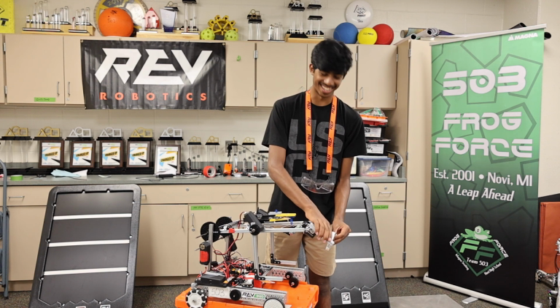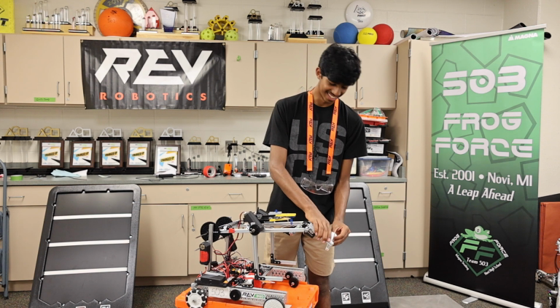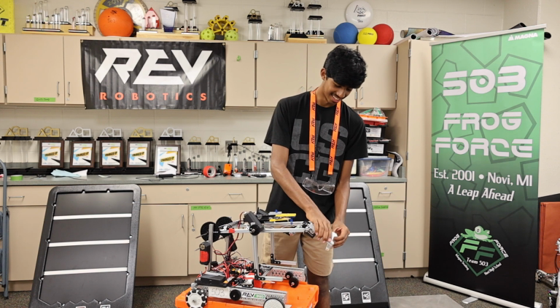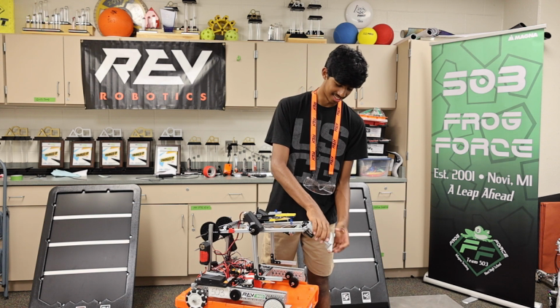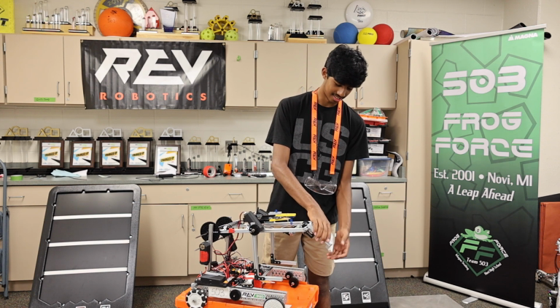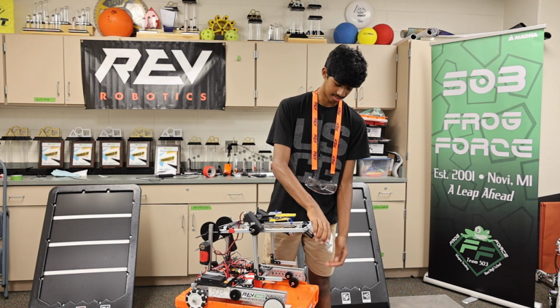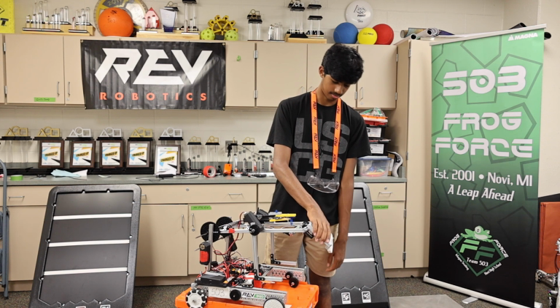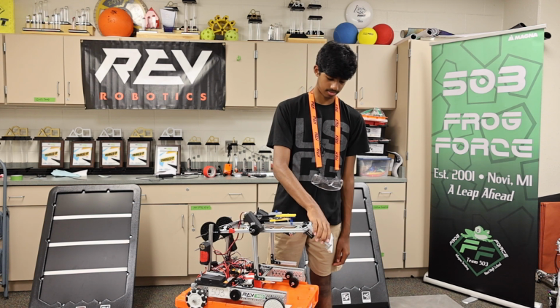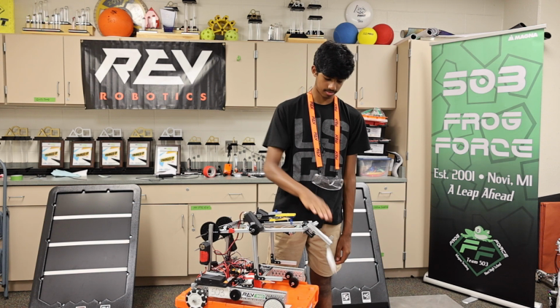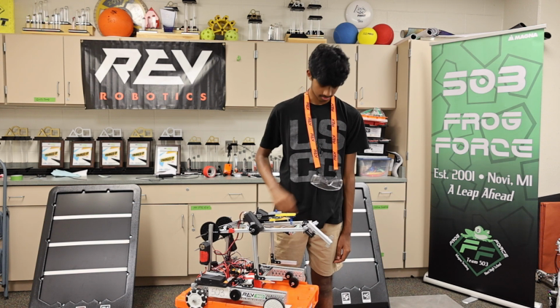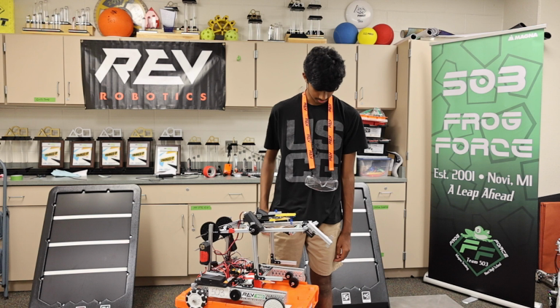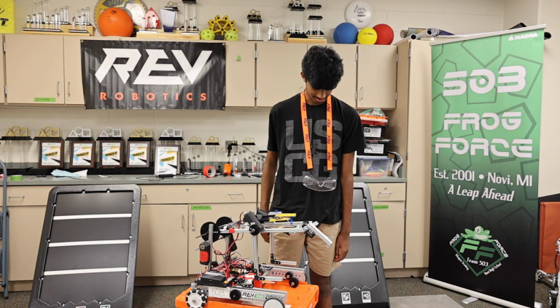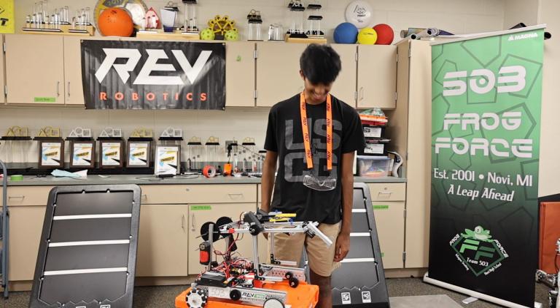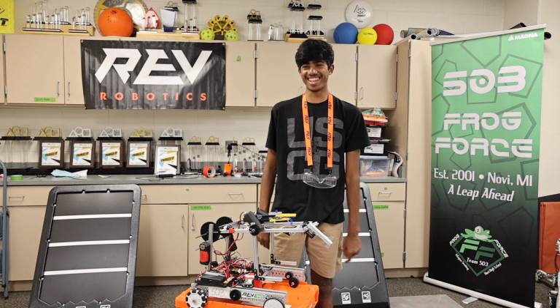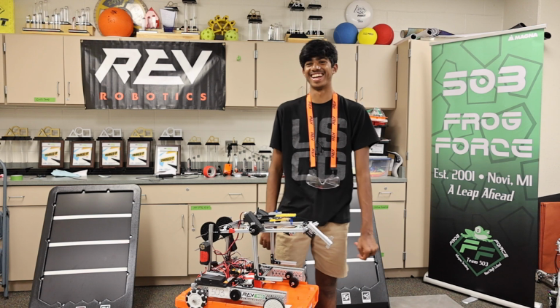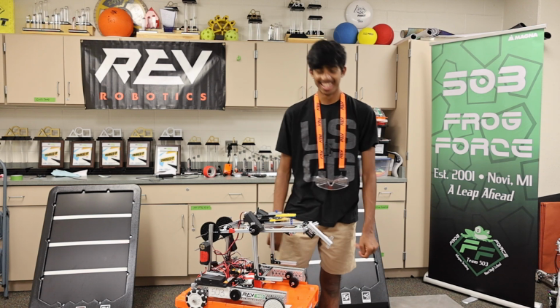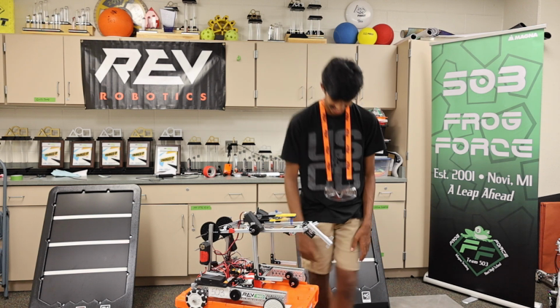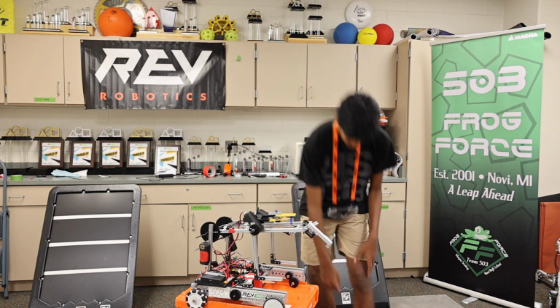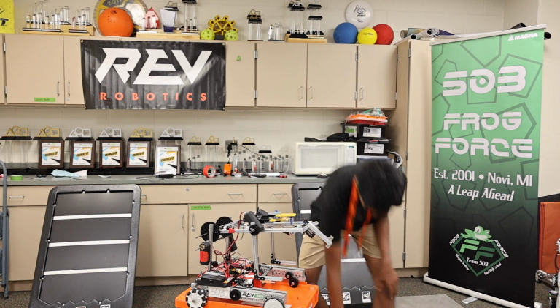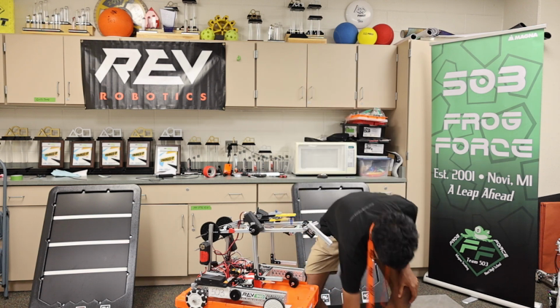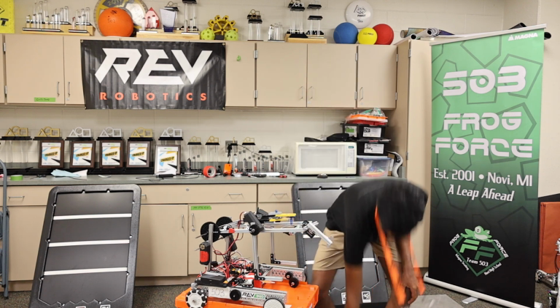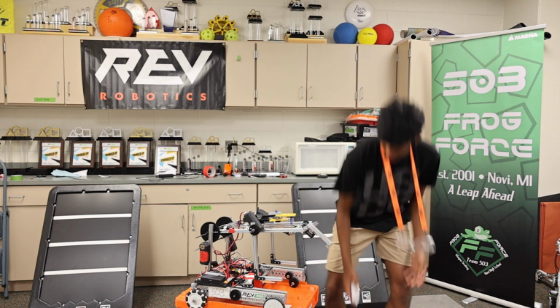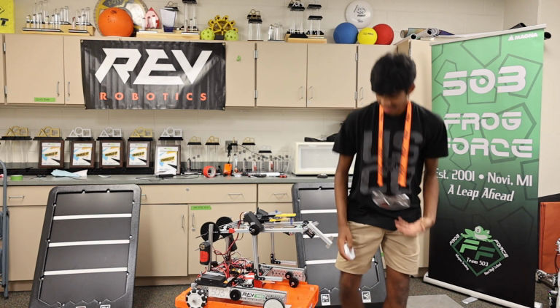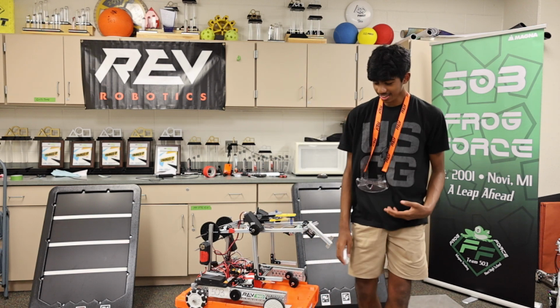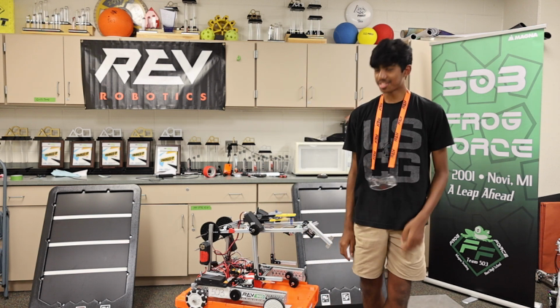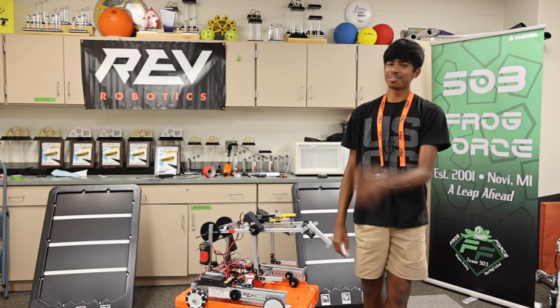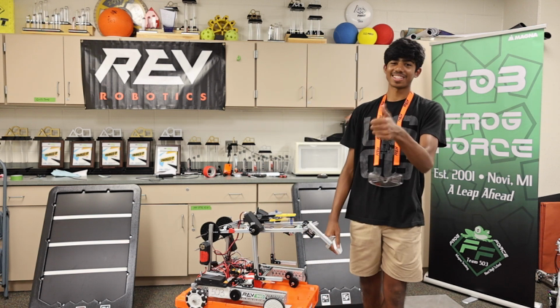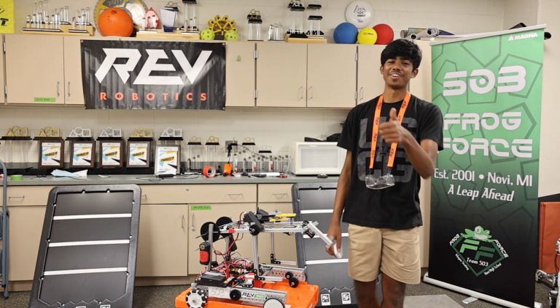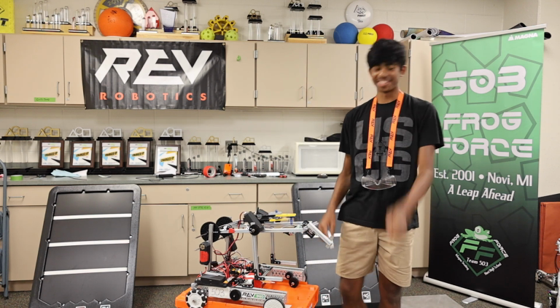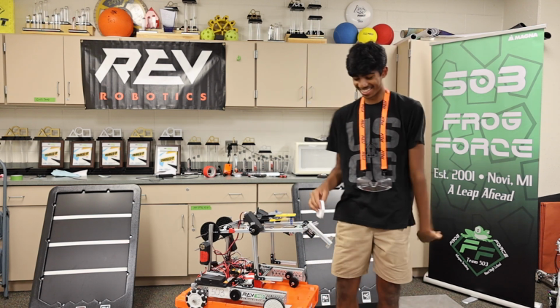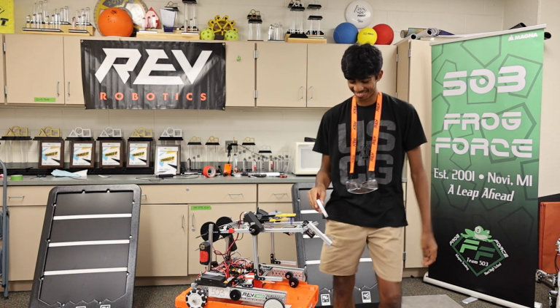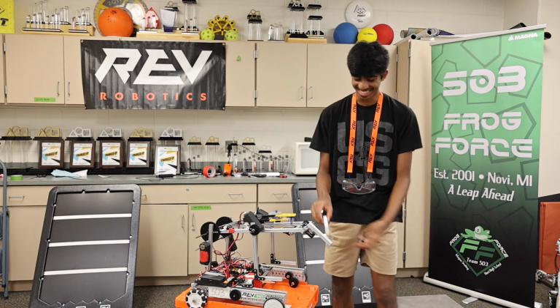Just to show that it's holding — the servos can hold it.